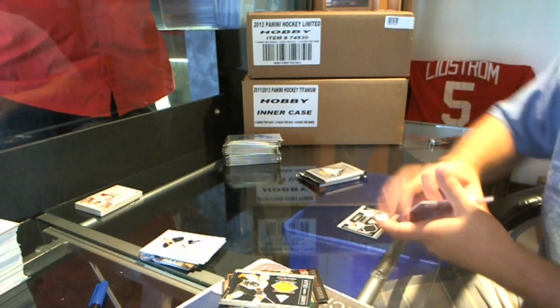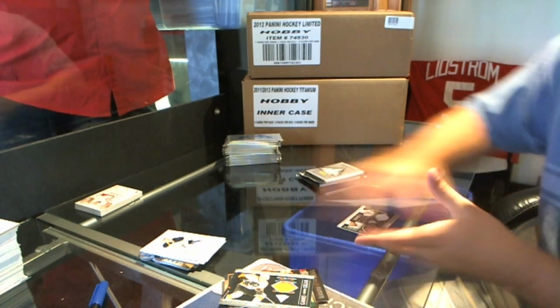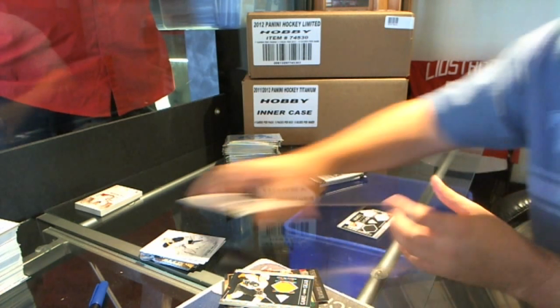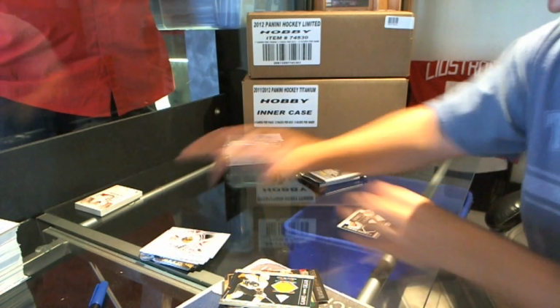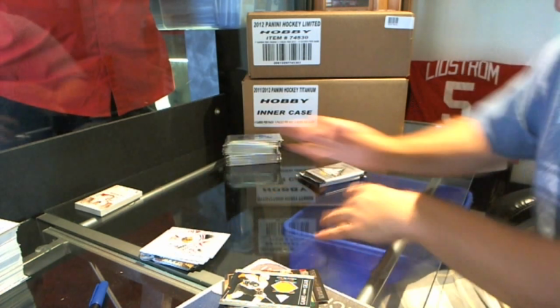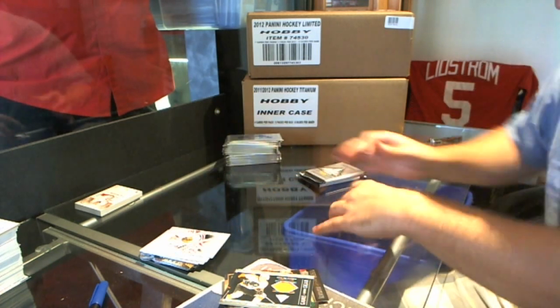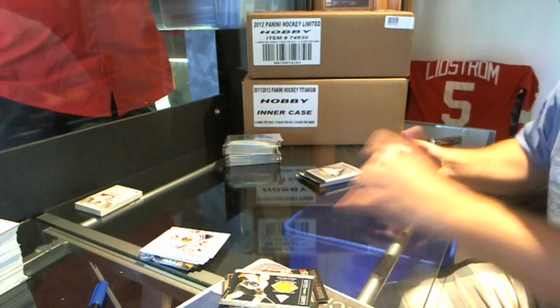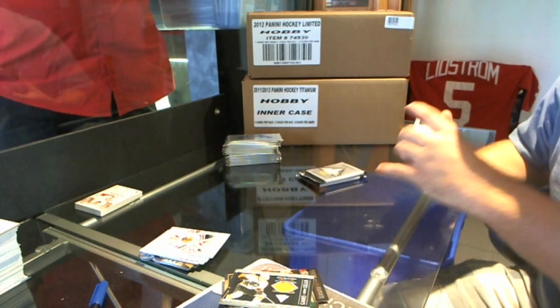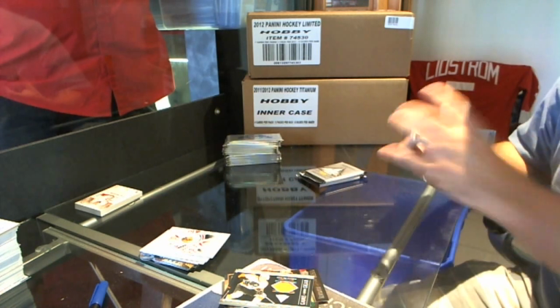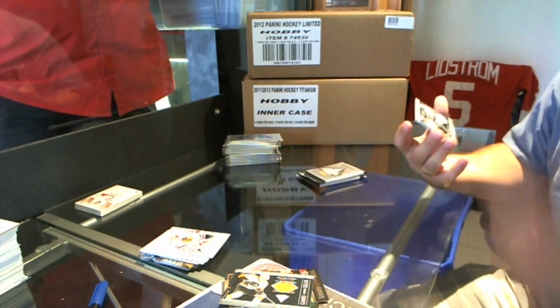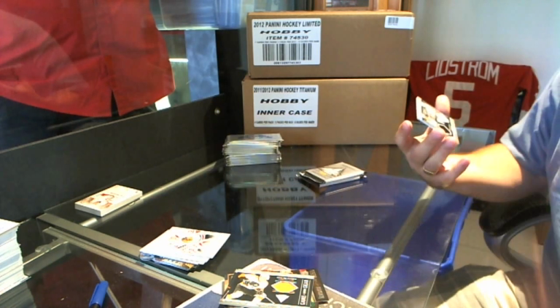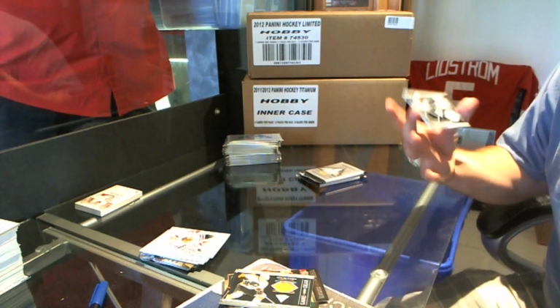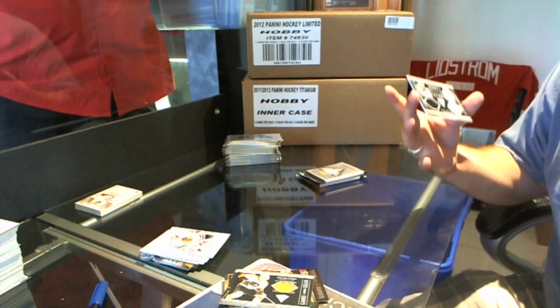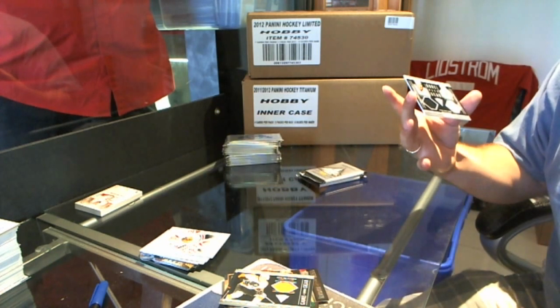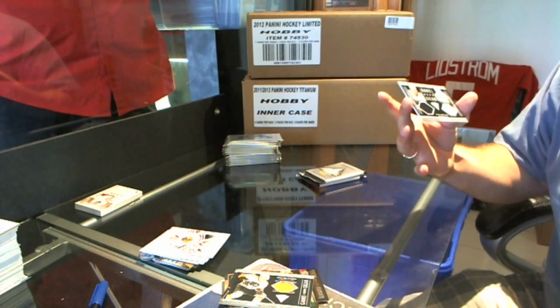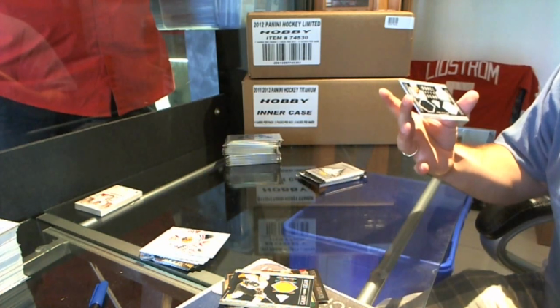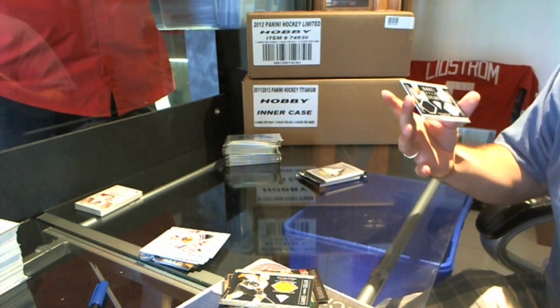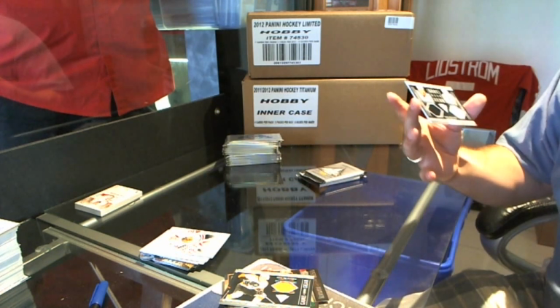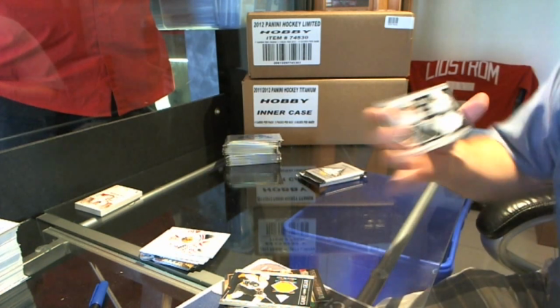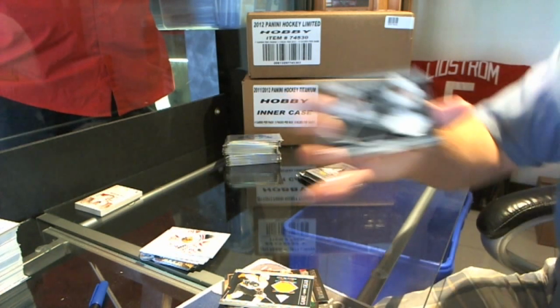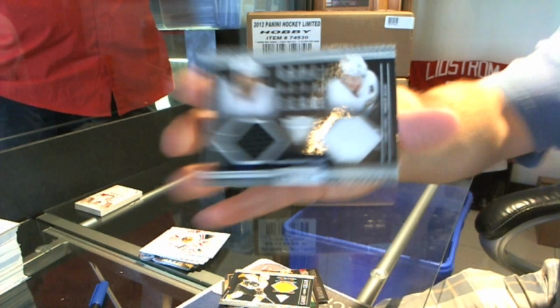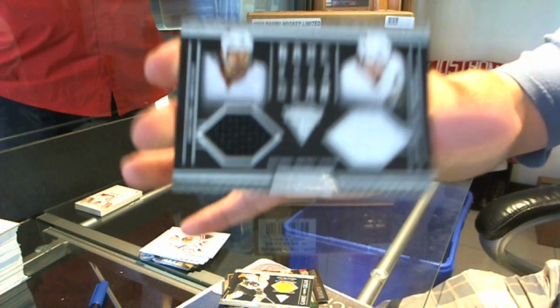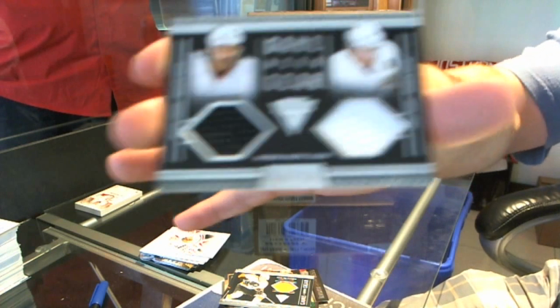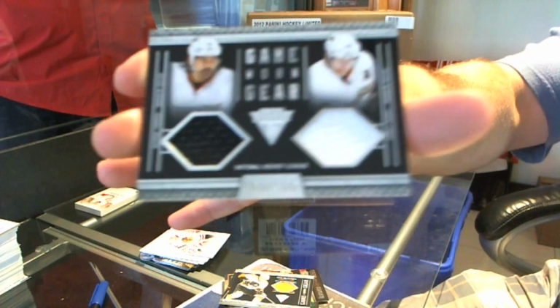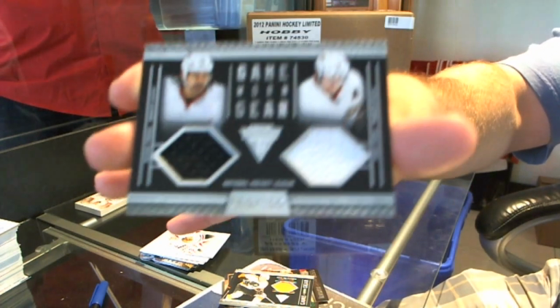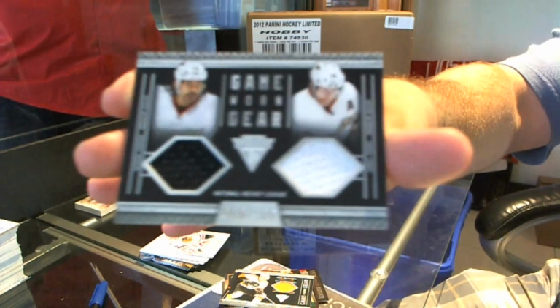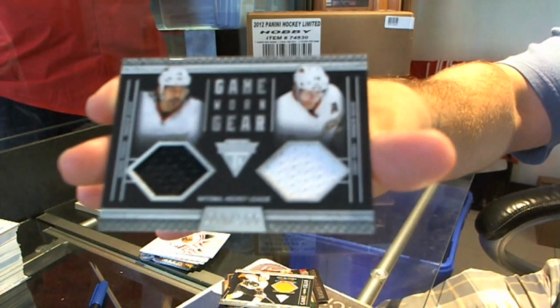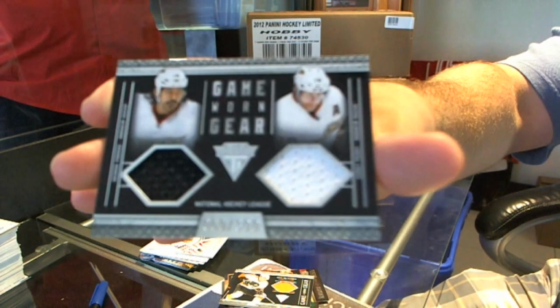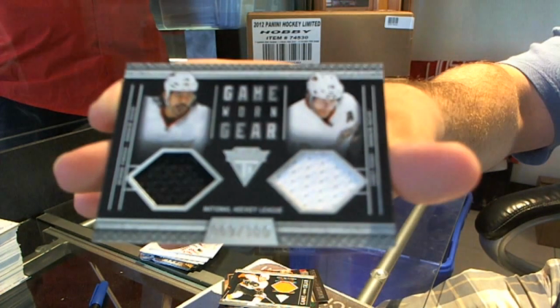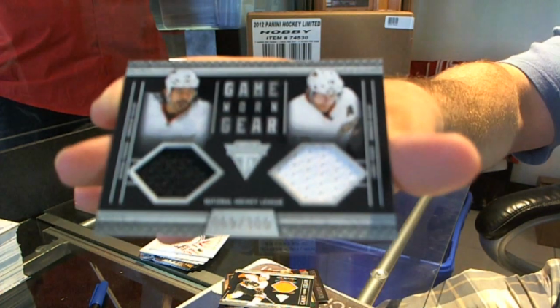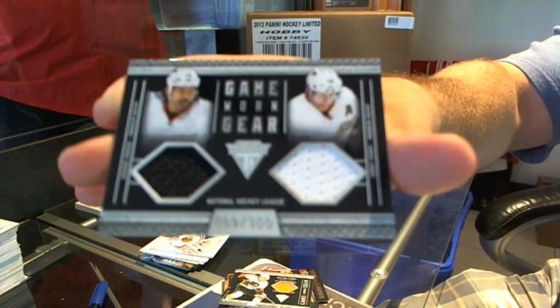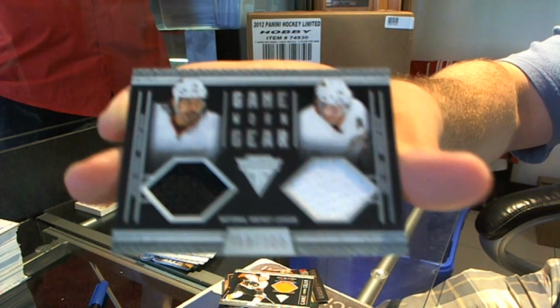Oh, that's a good start for ya. Cory Perry Dual Game Worn Gear.